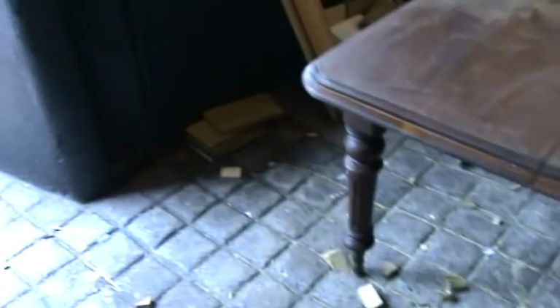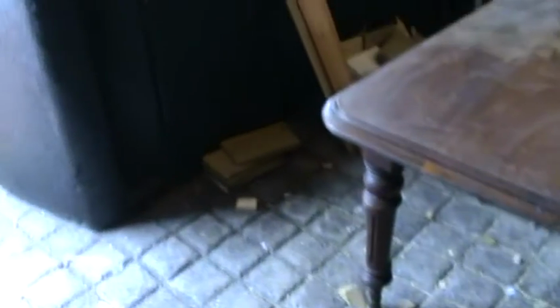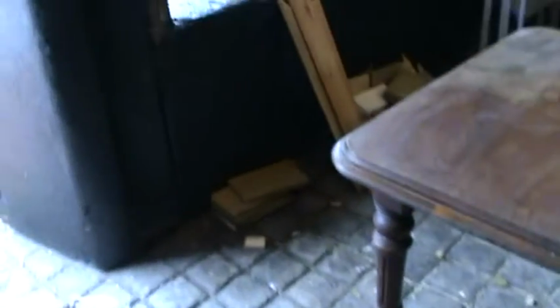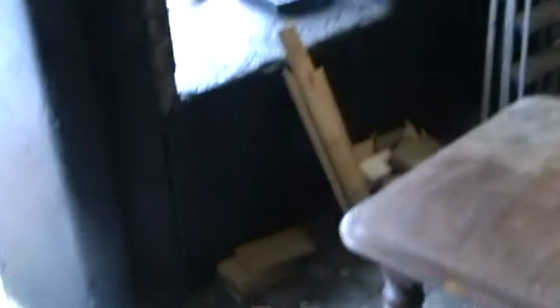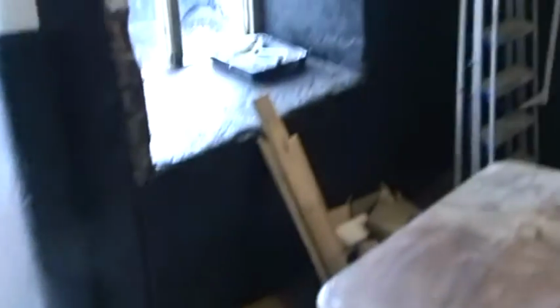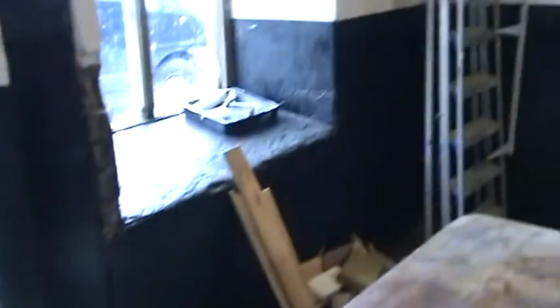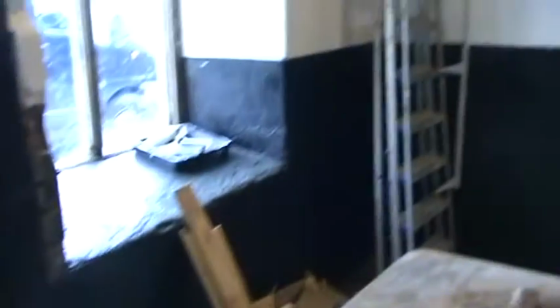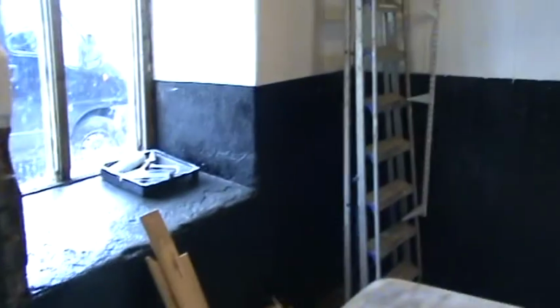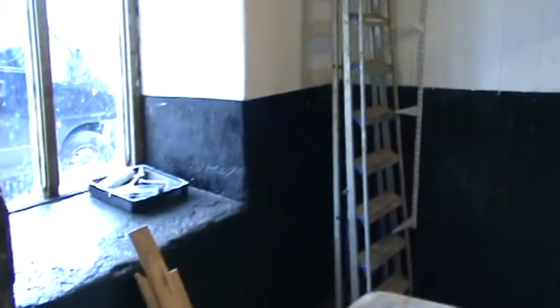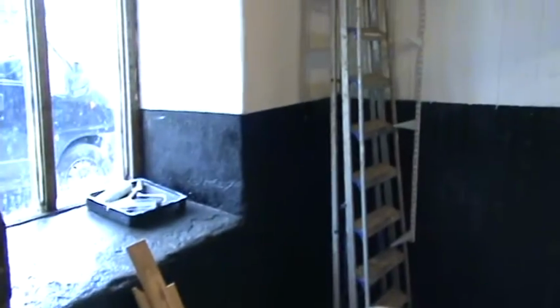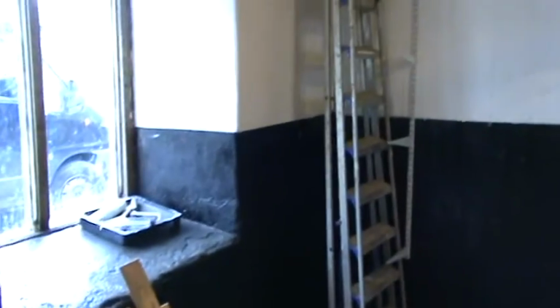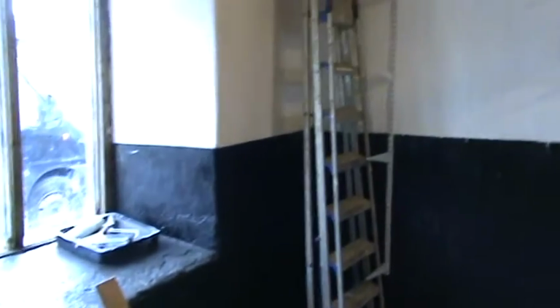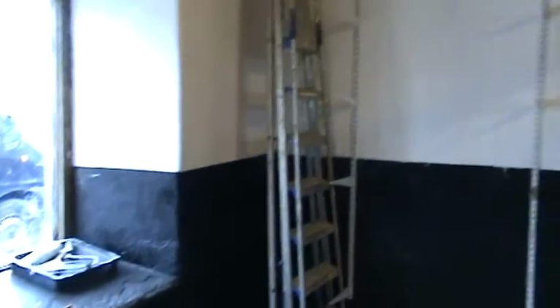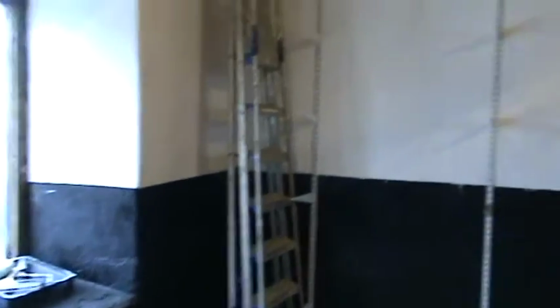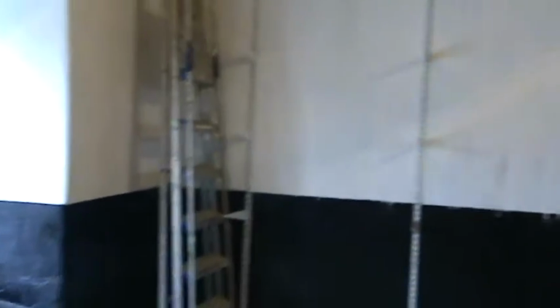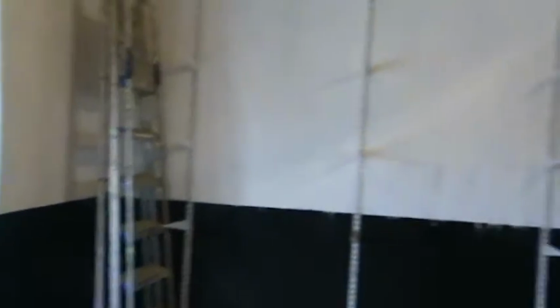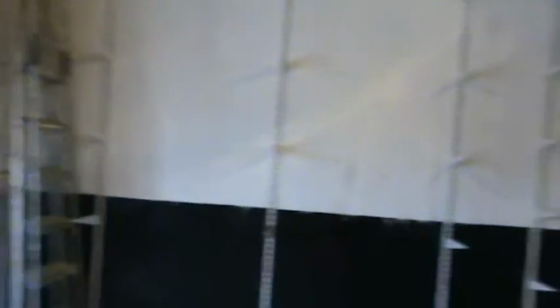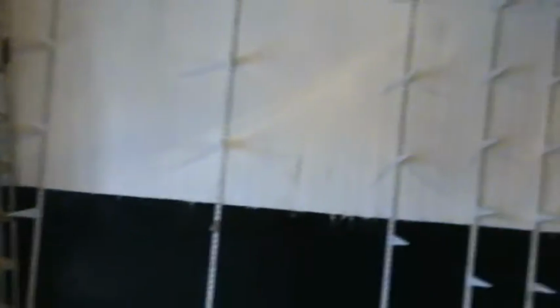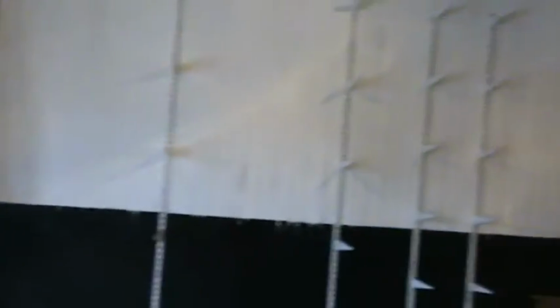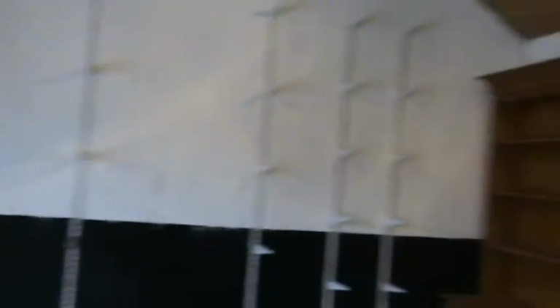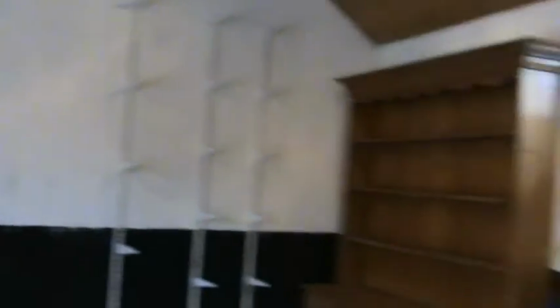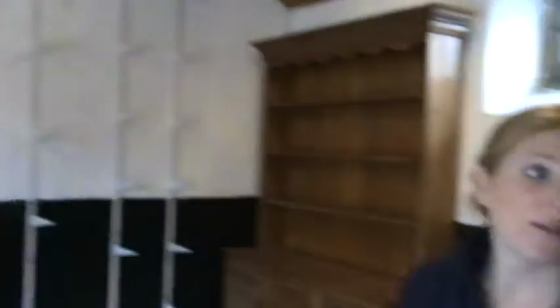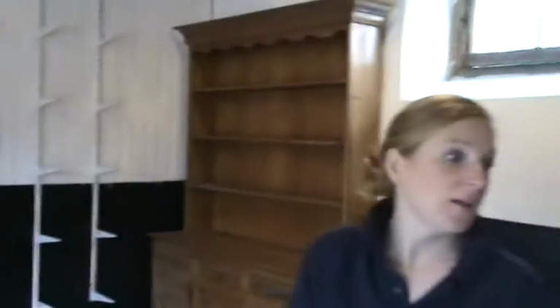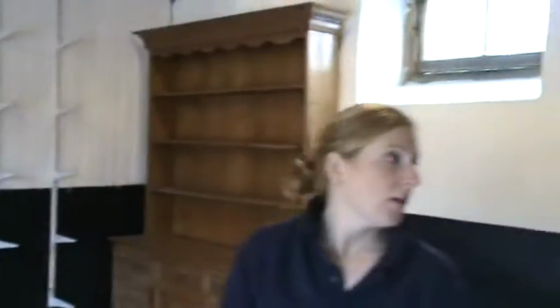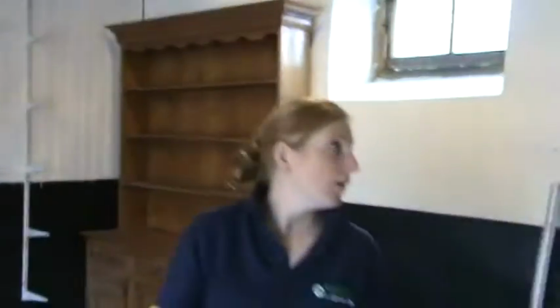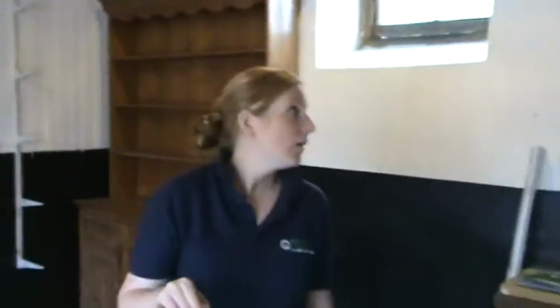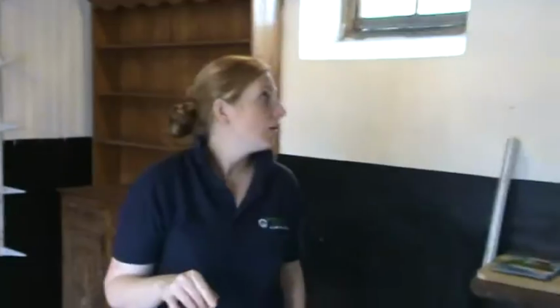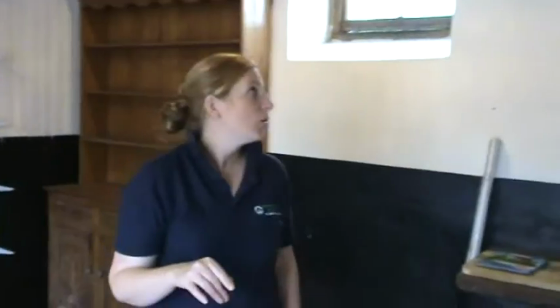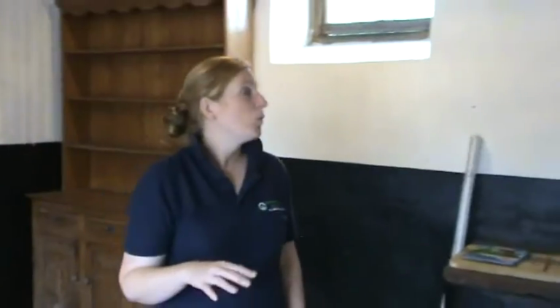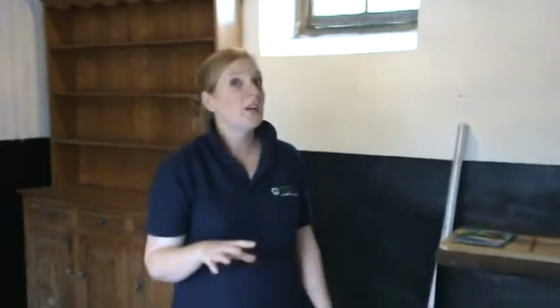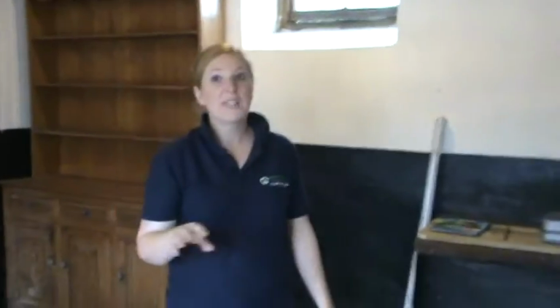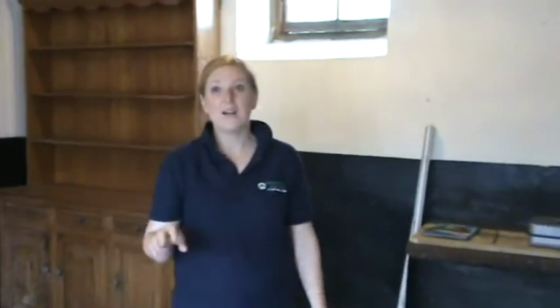The shelves are painted, ready to go up. And then we're nearly there.